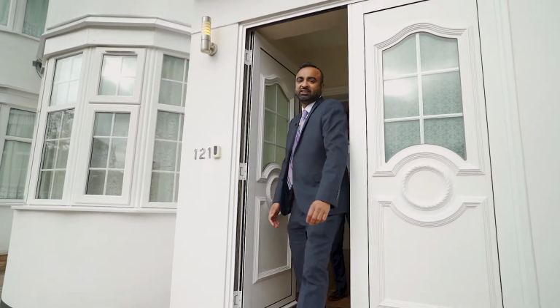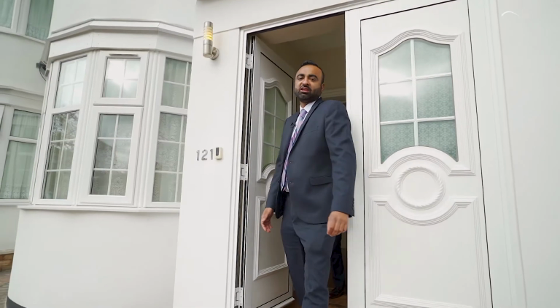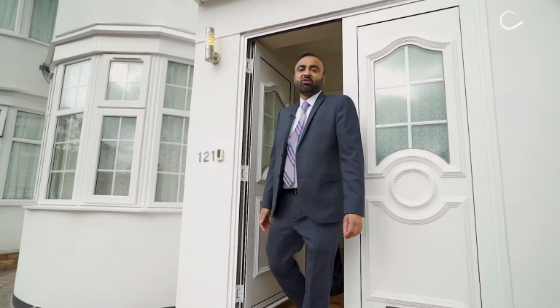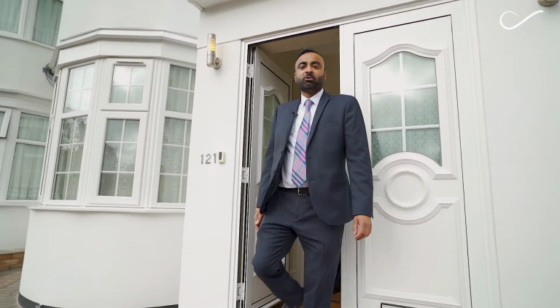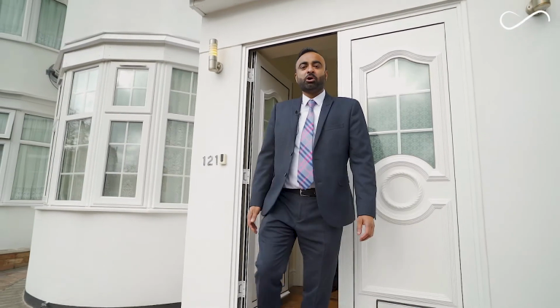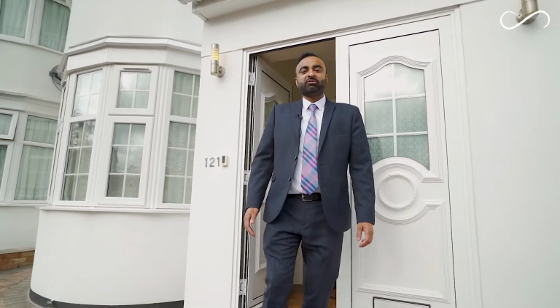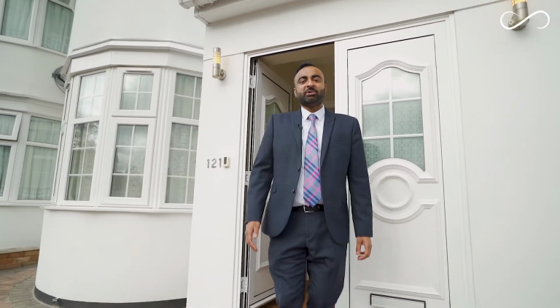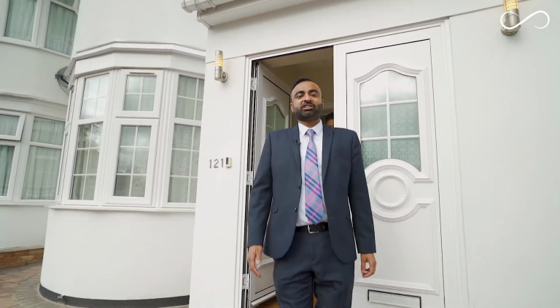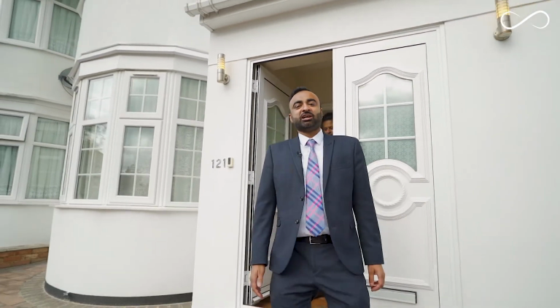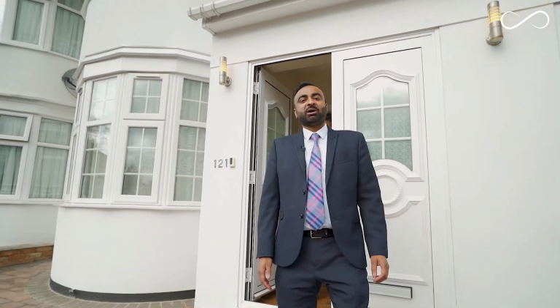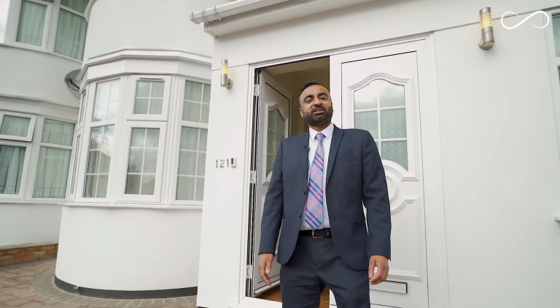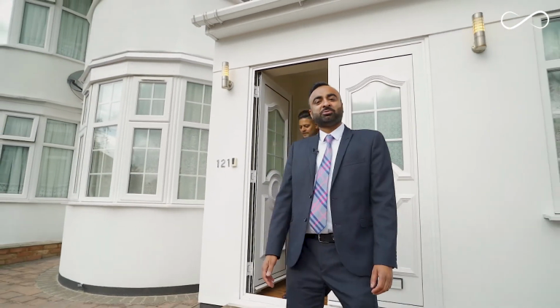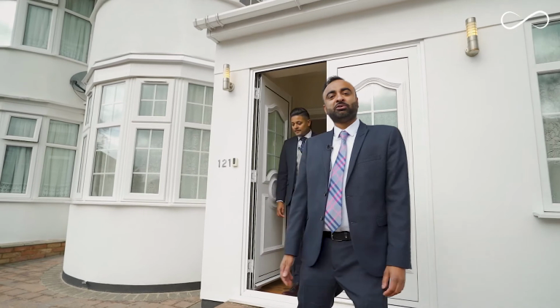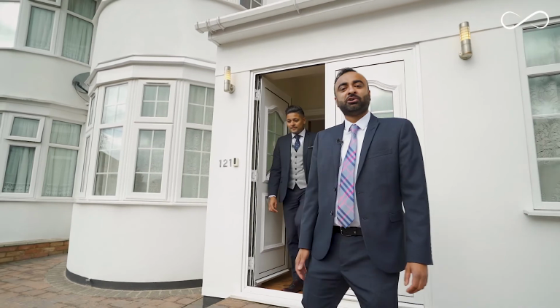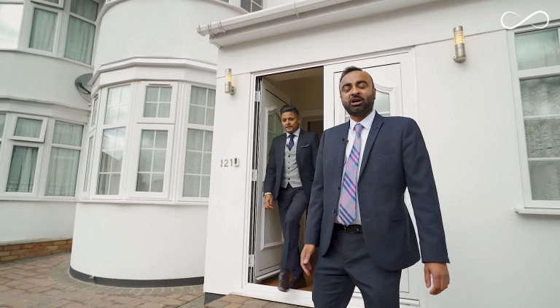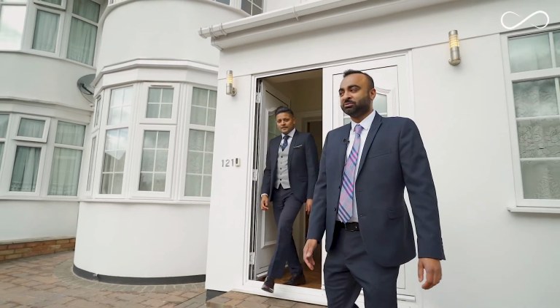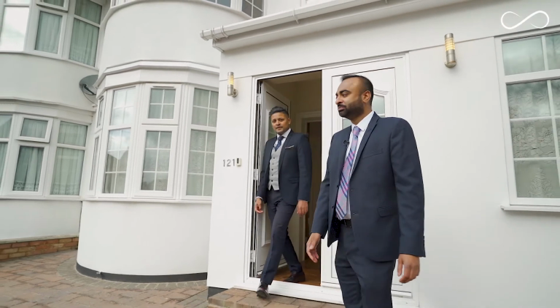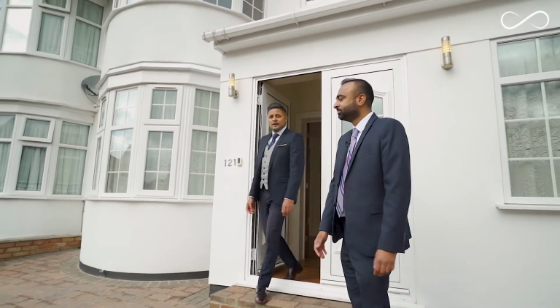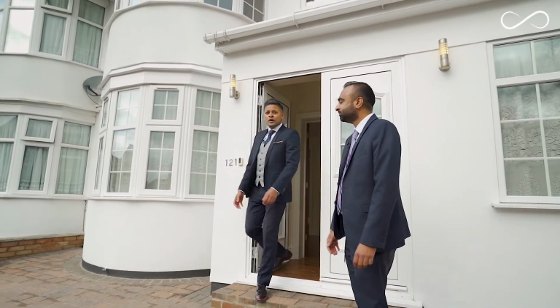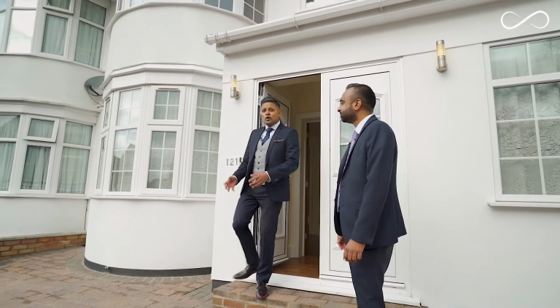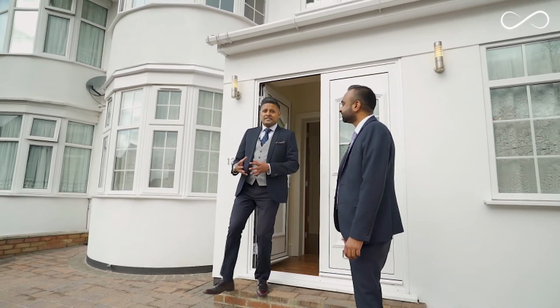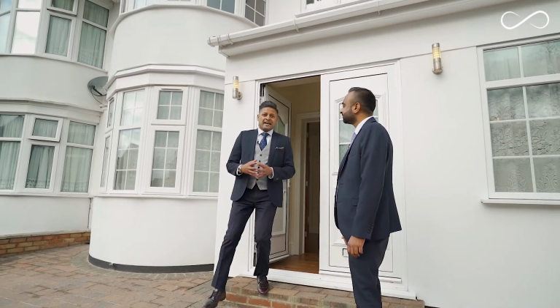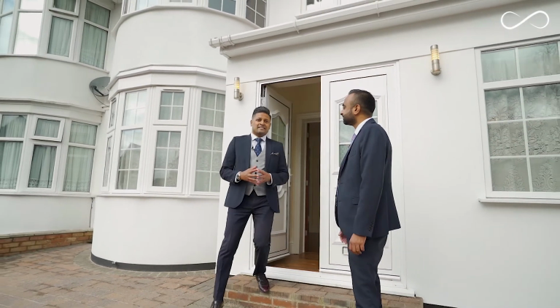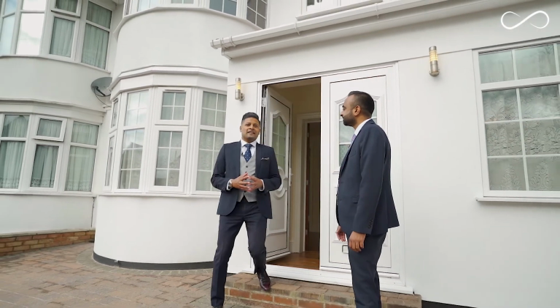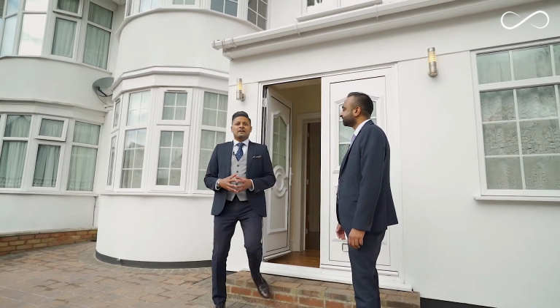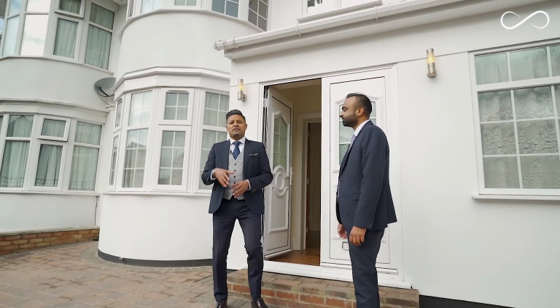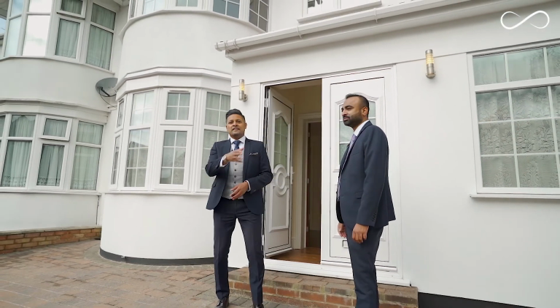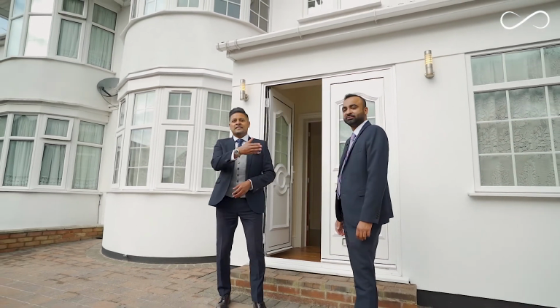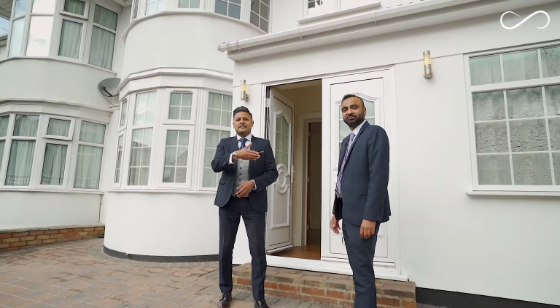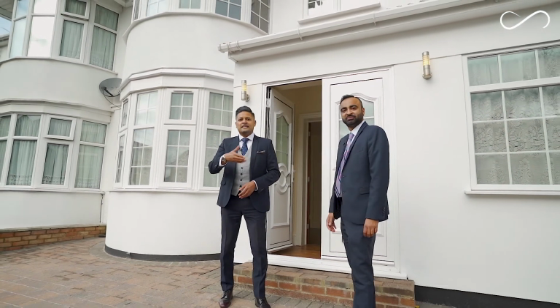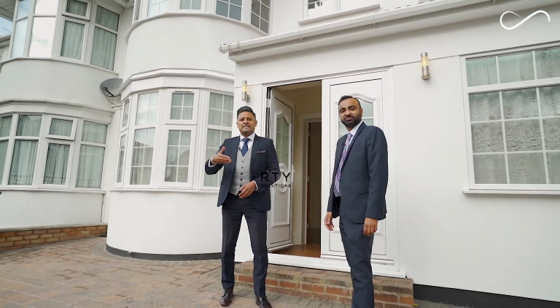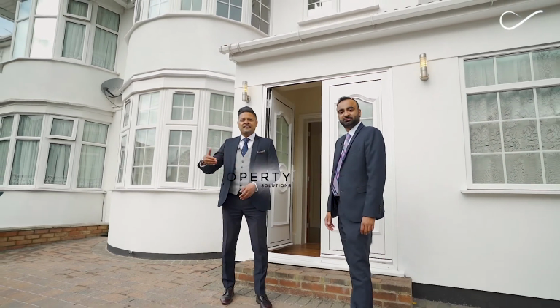For more information about this beautiful home, contact INFINITY today.